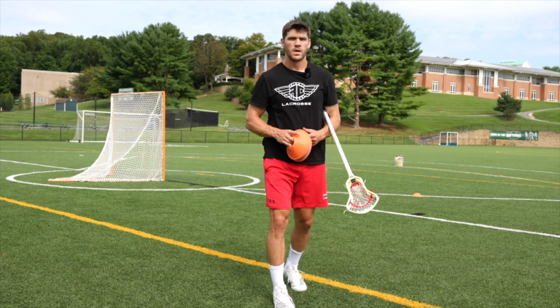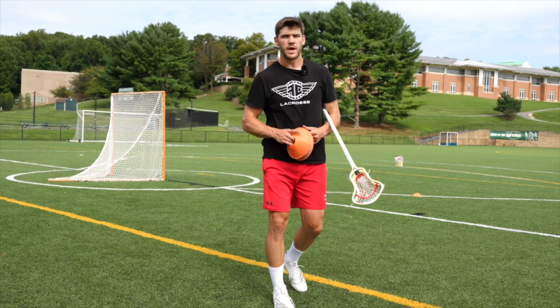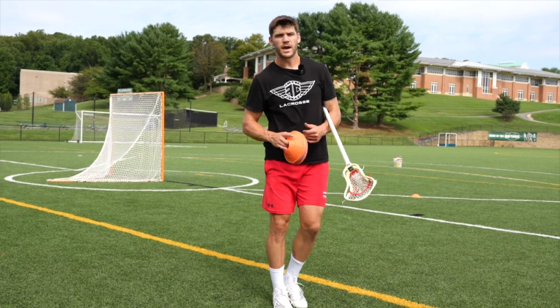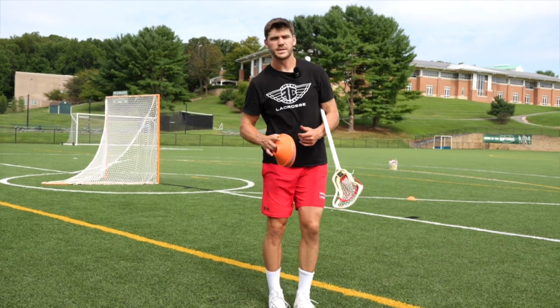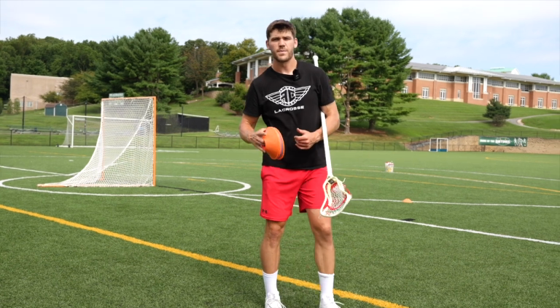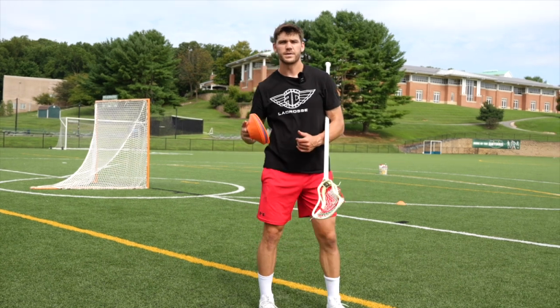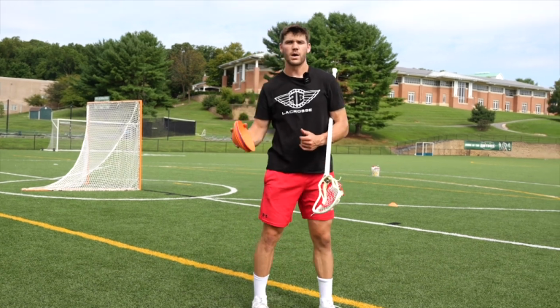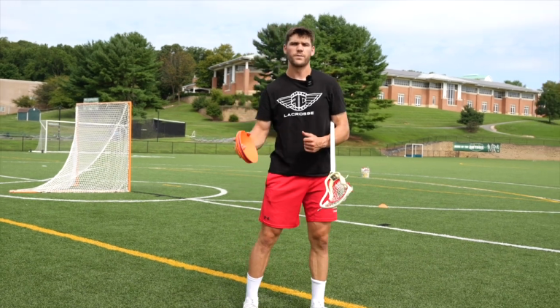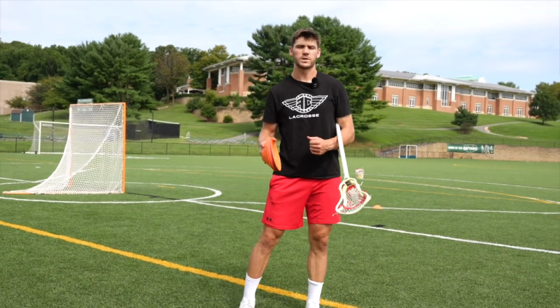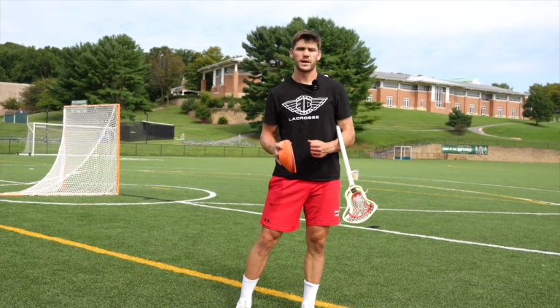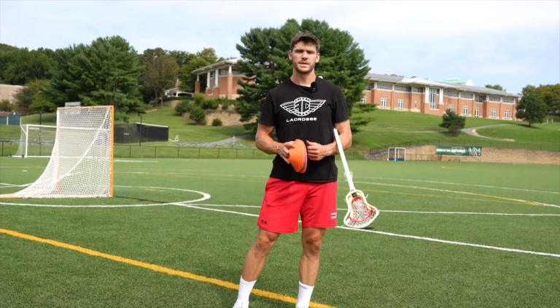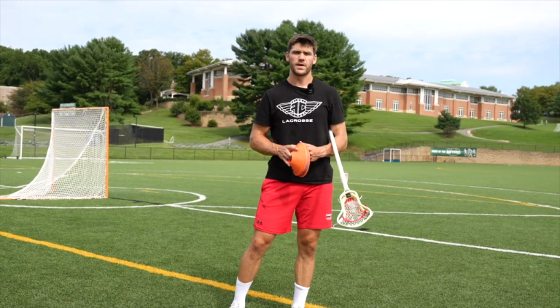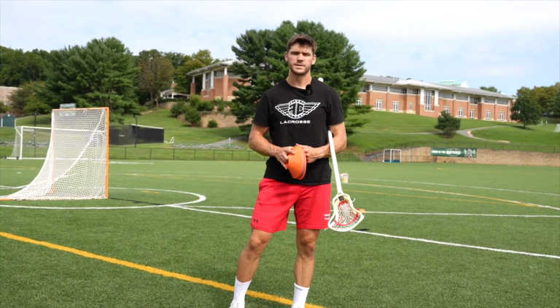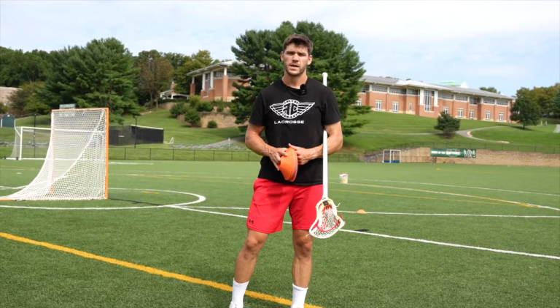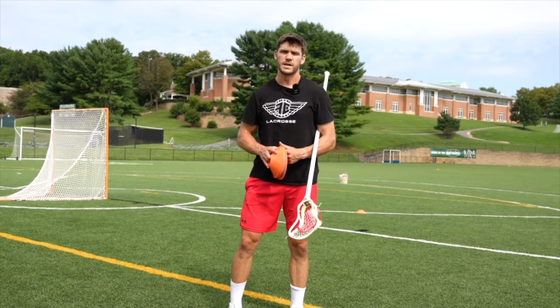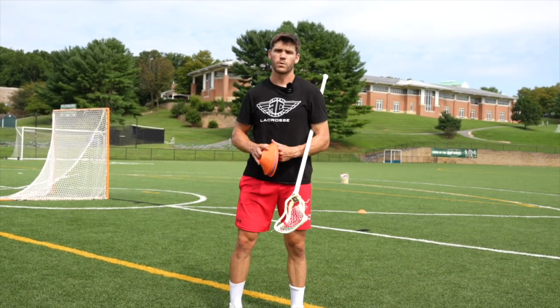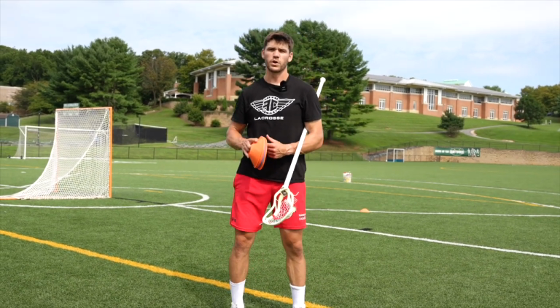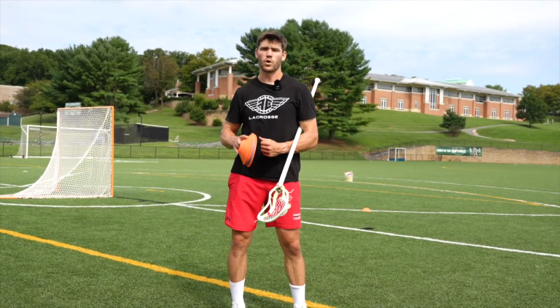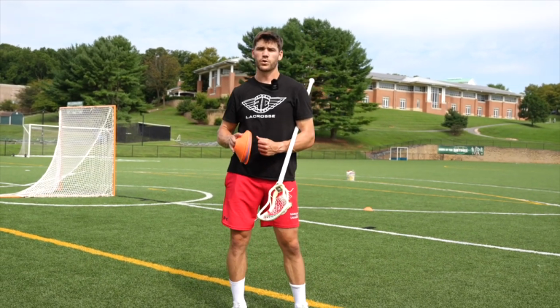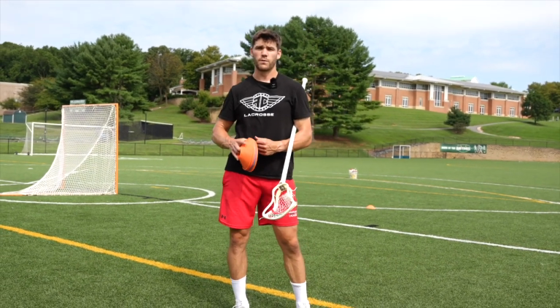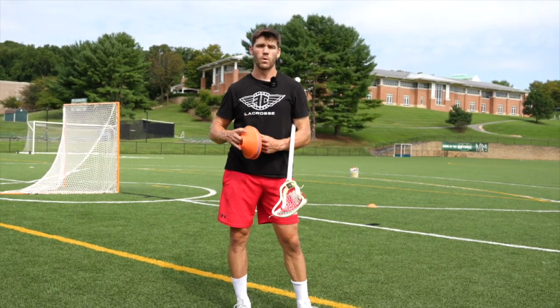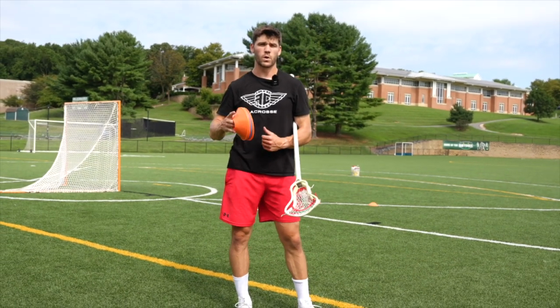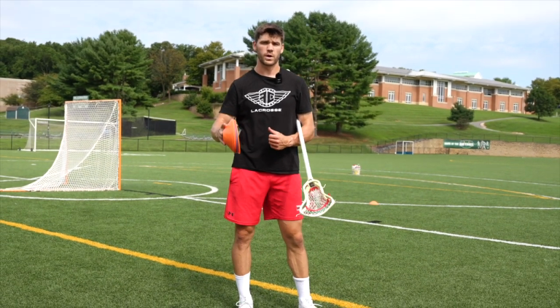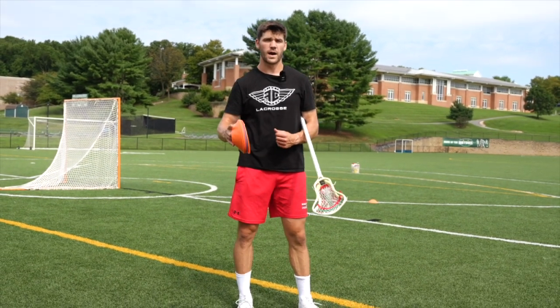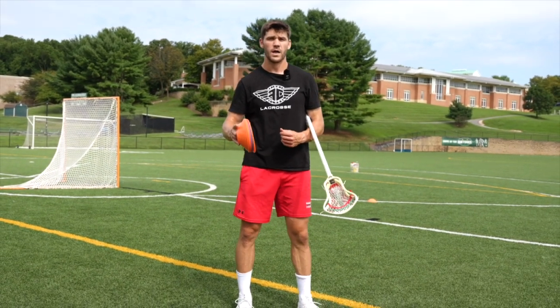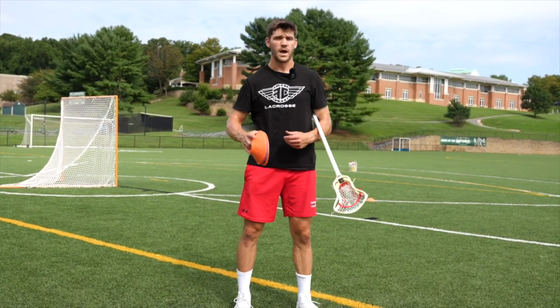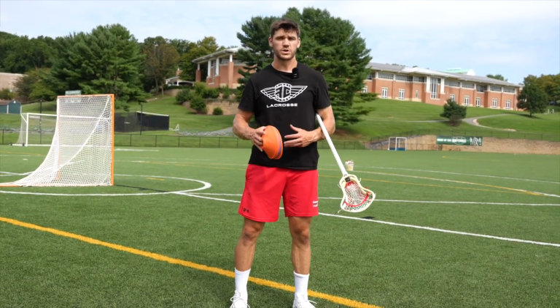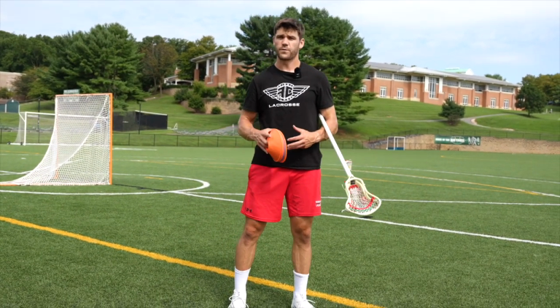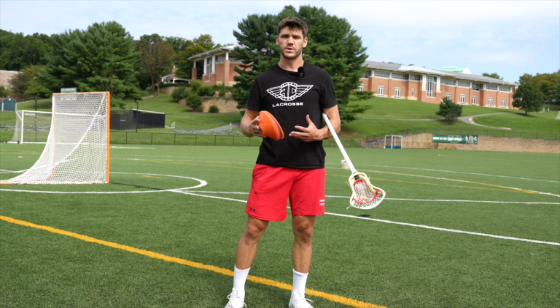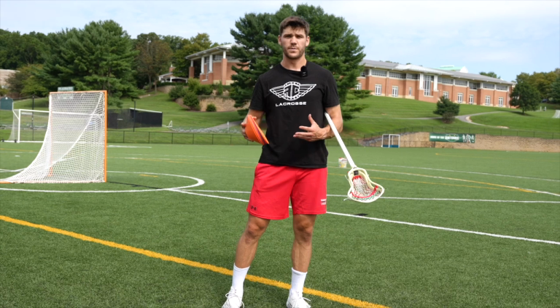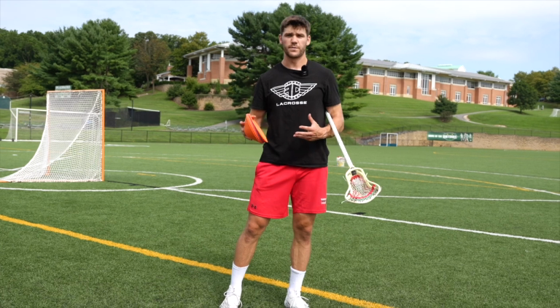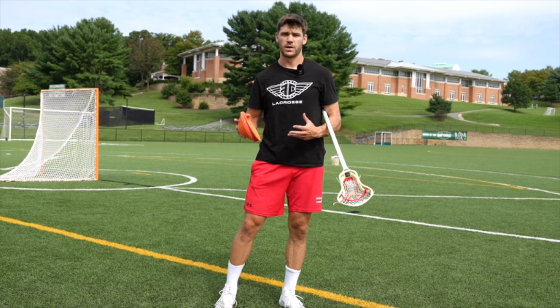Hey guys, this is Matt Dunn with First Class Defense. Today we're going to go through a footwork workout that is good for every type of defender.